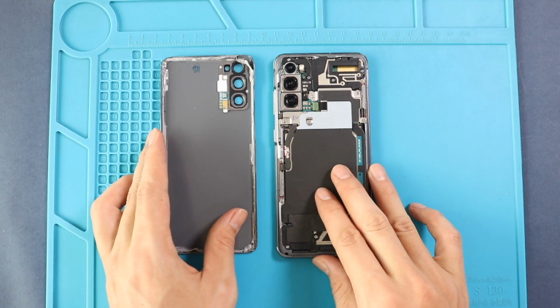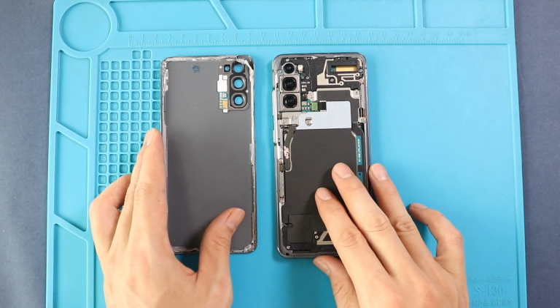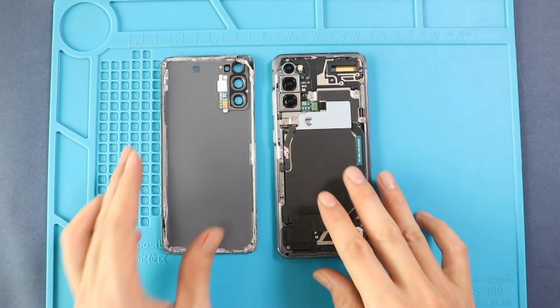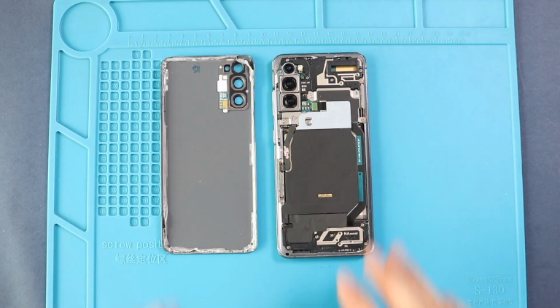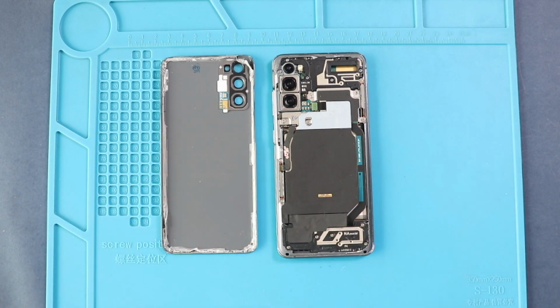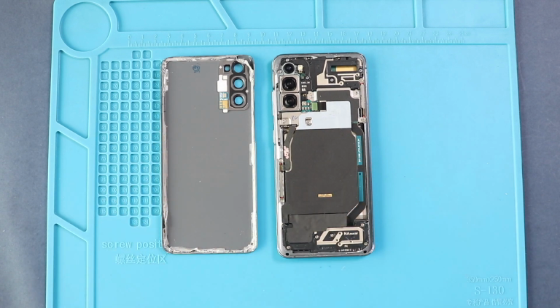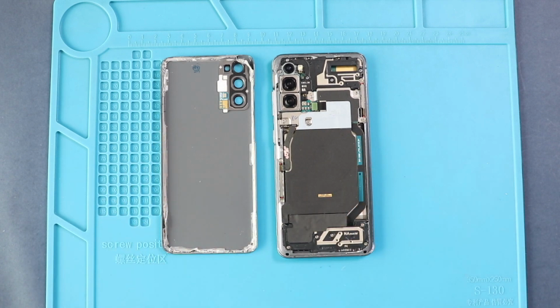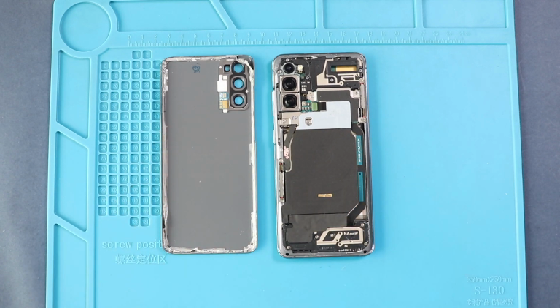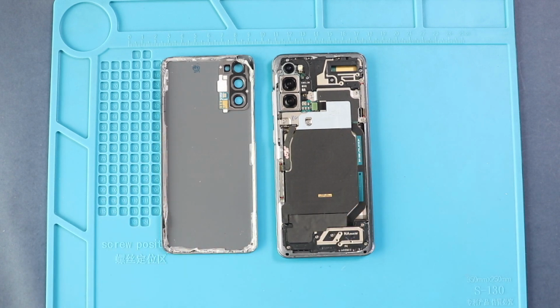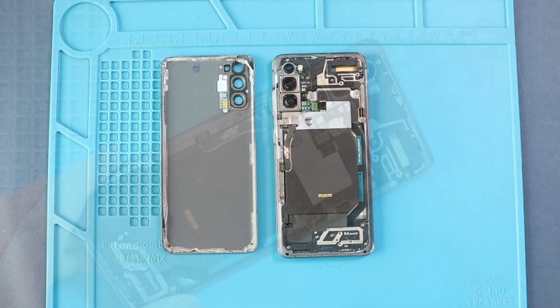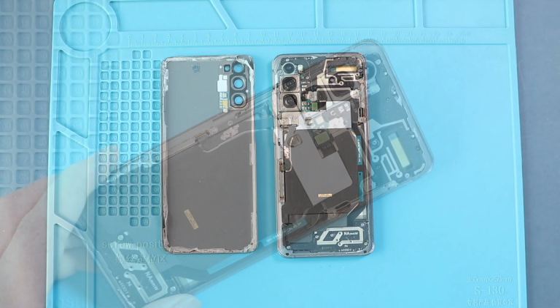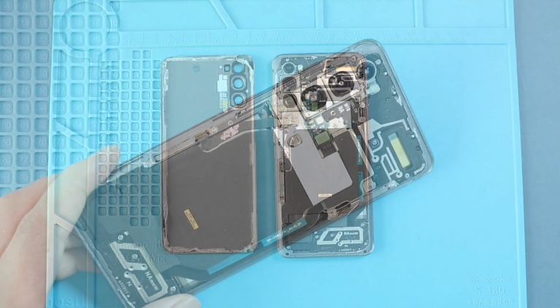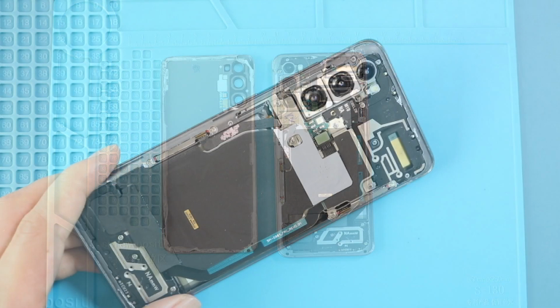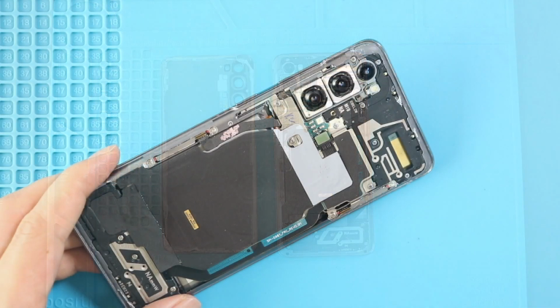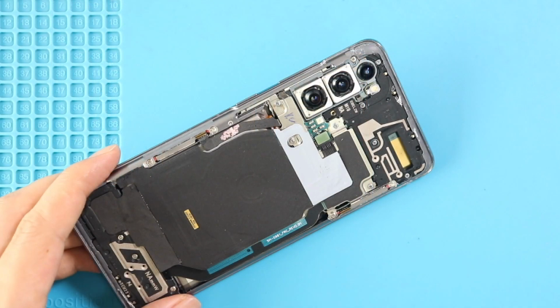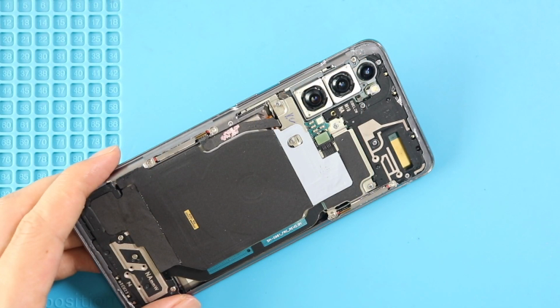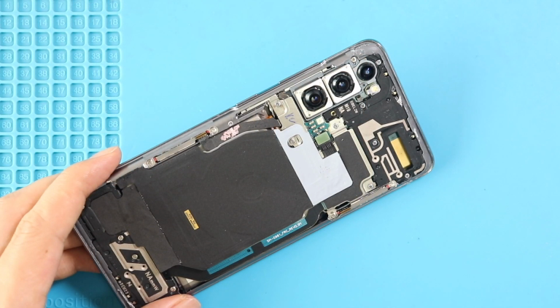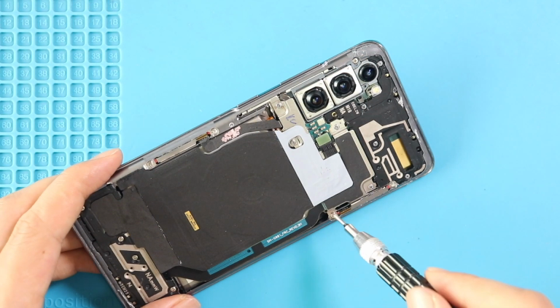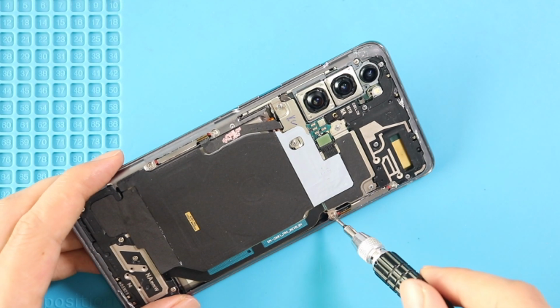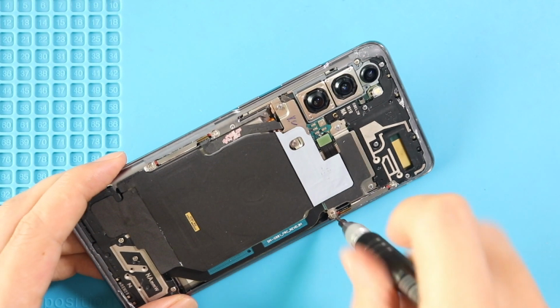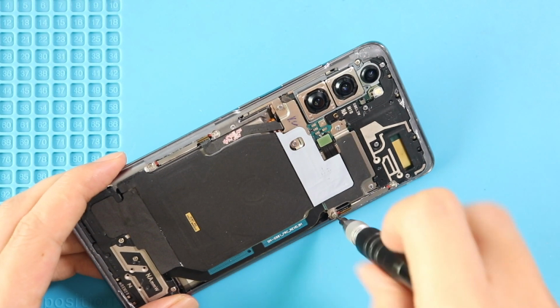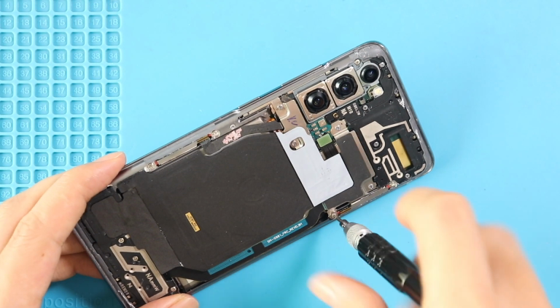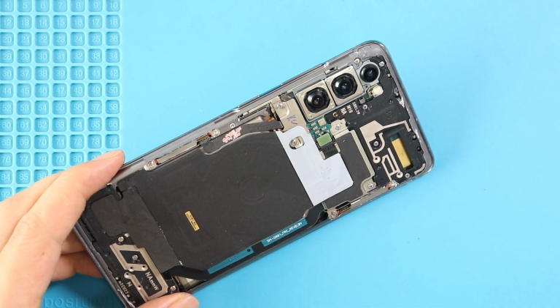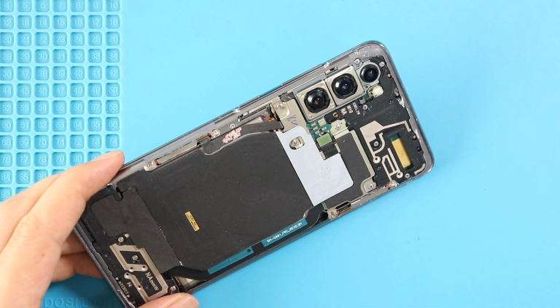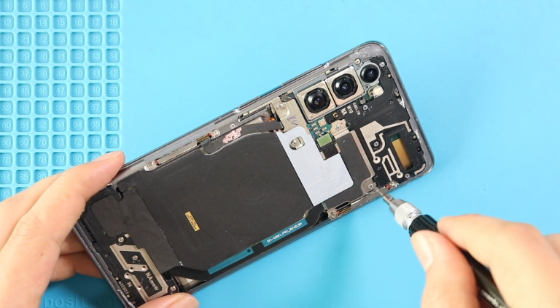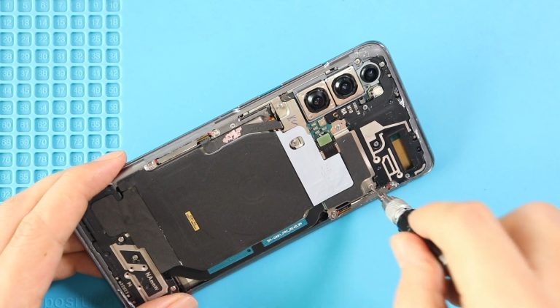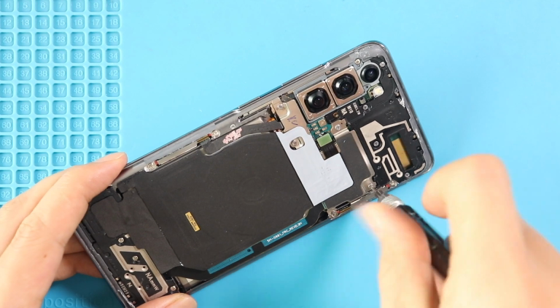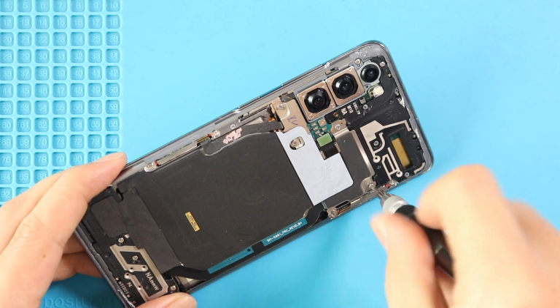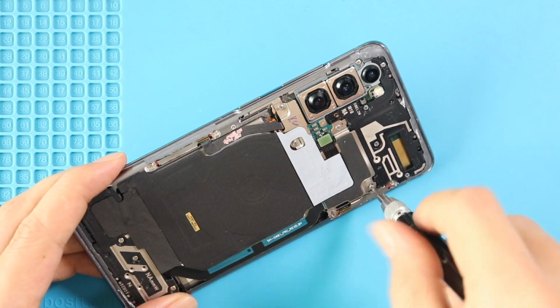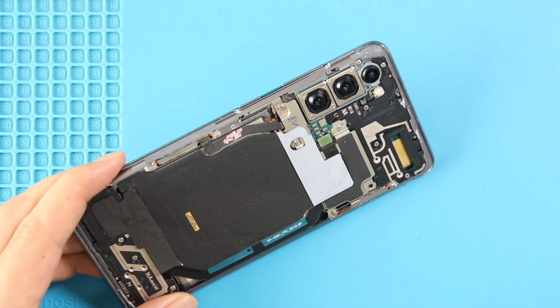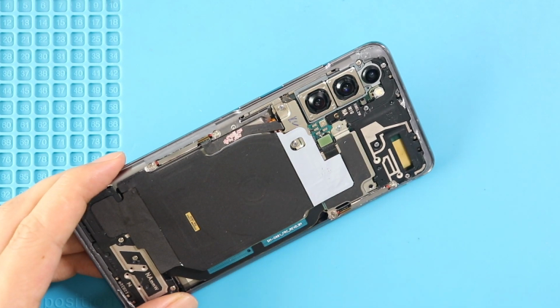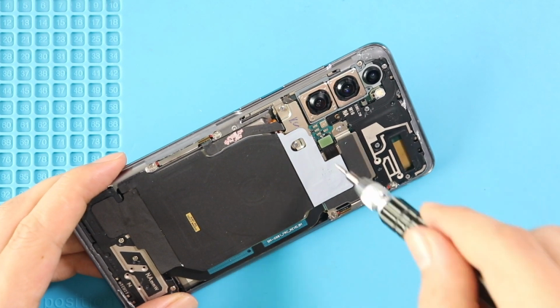Take out the back cover and undo five screws and disconnect the connector to take out the wireless pad. Also disconnect the battery plug.